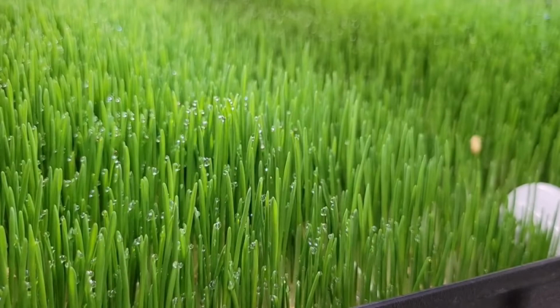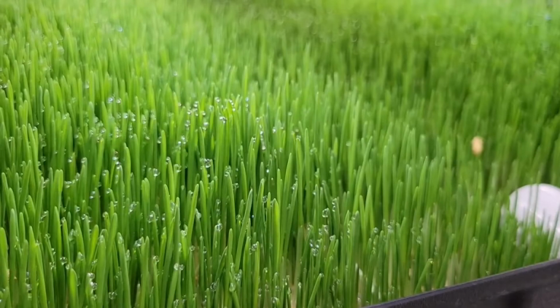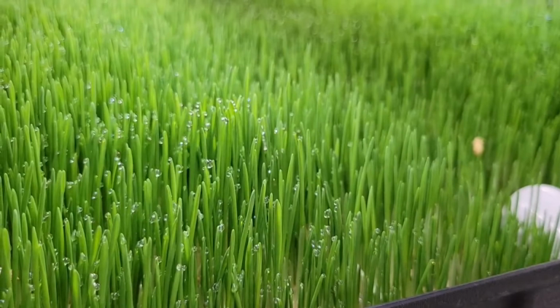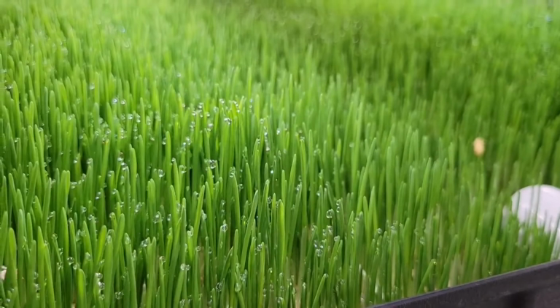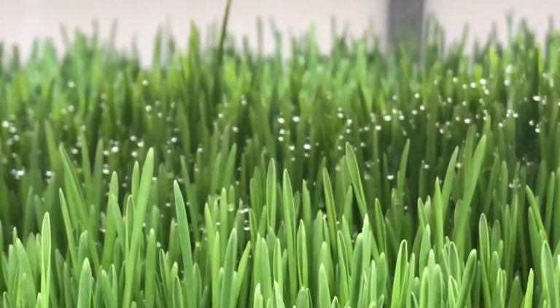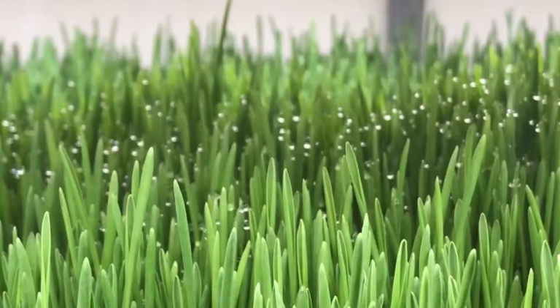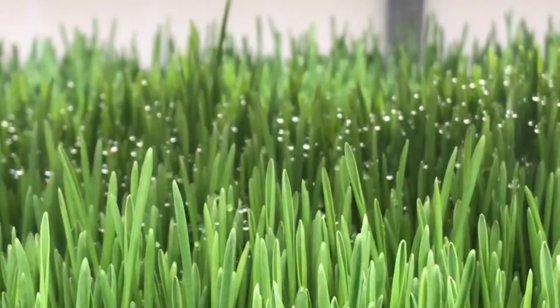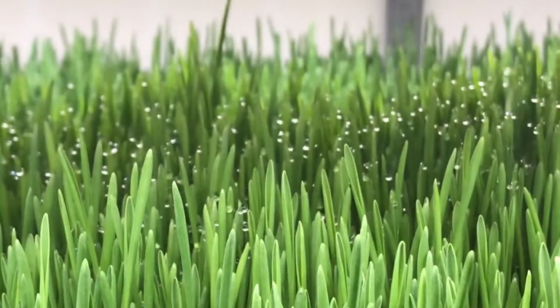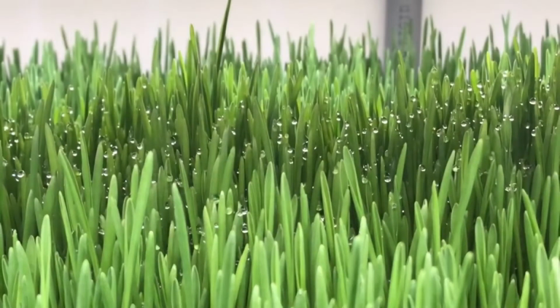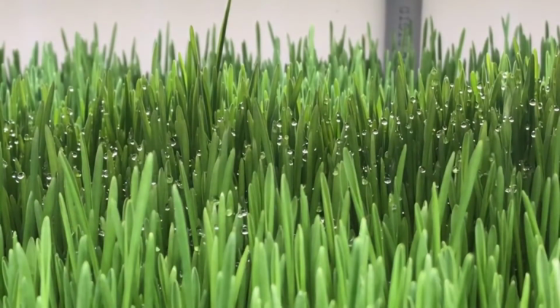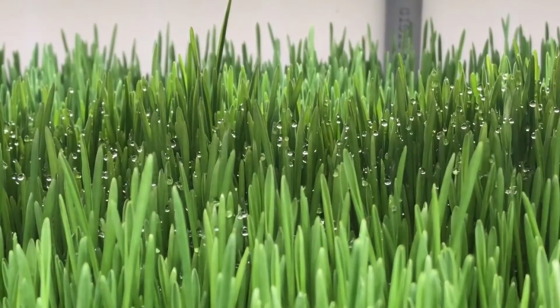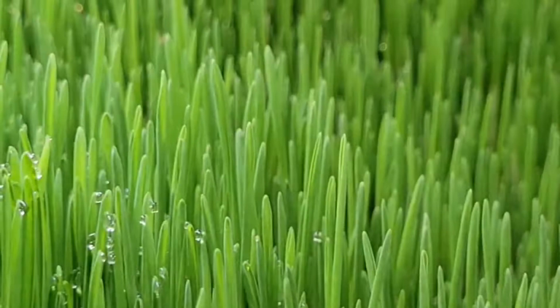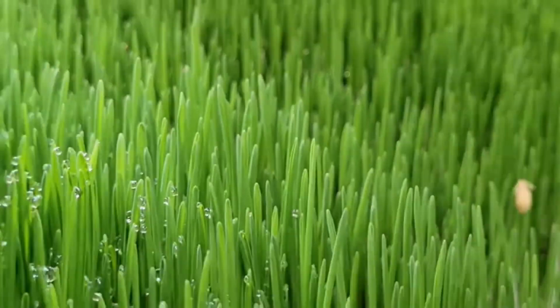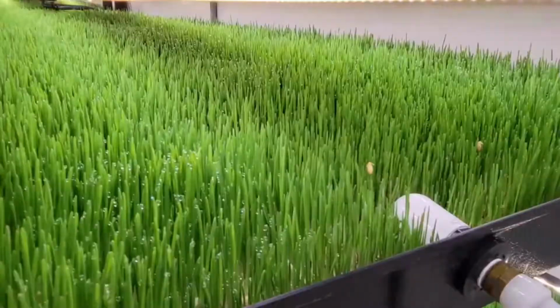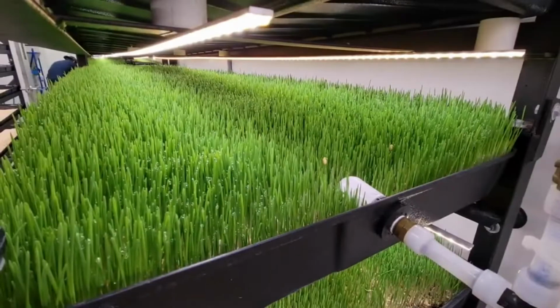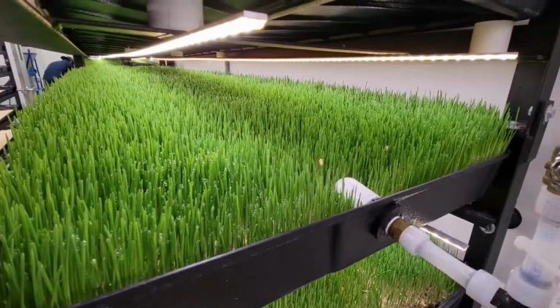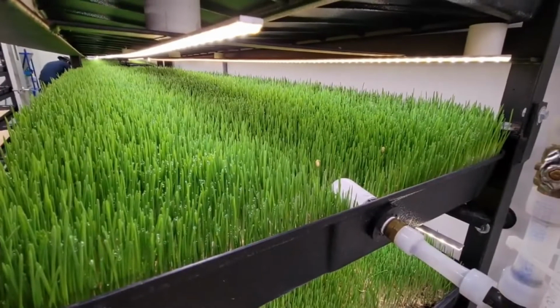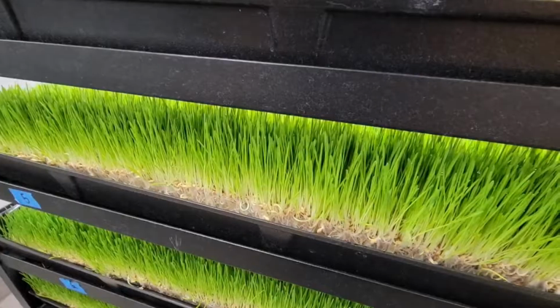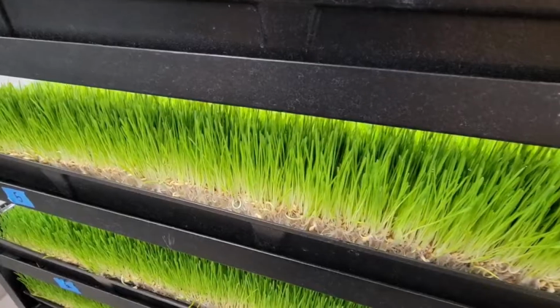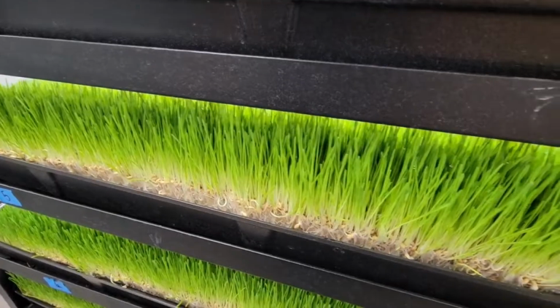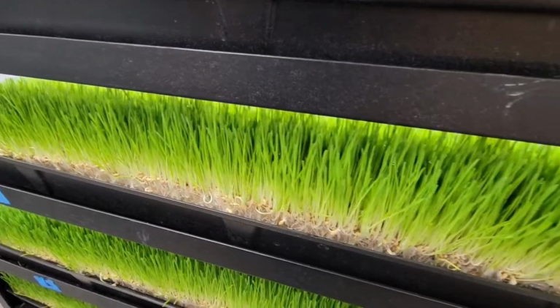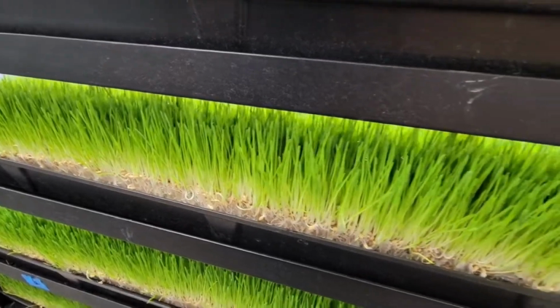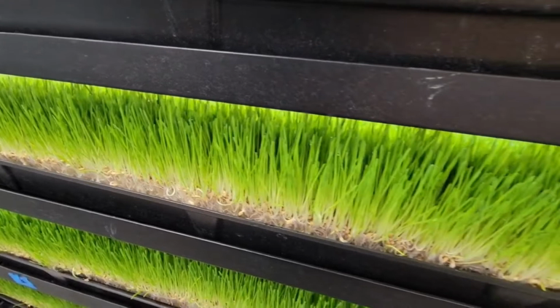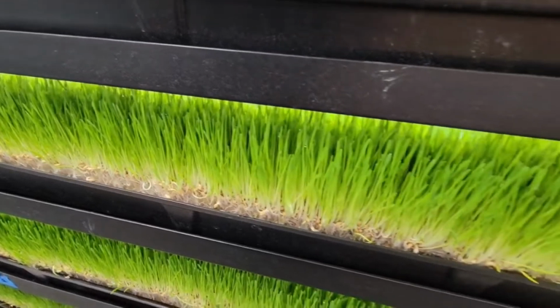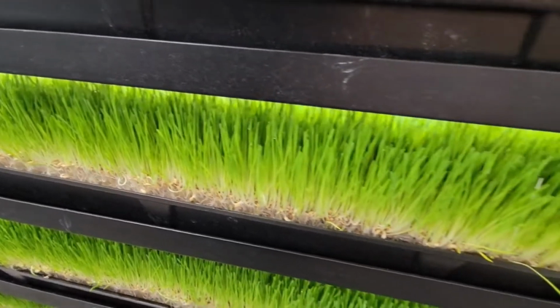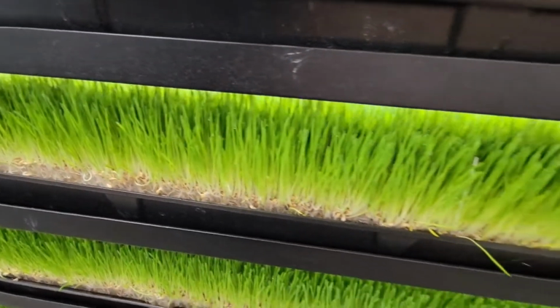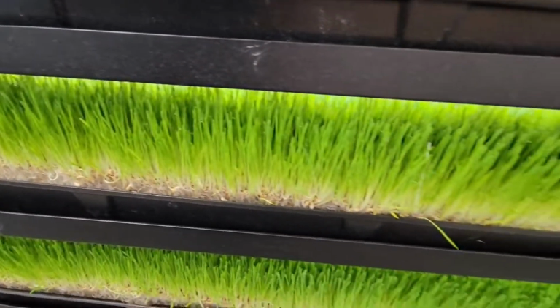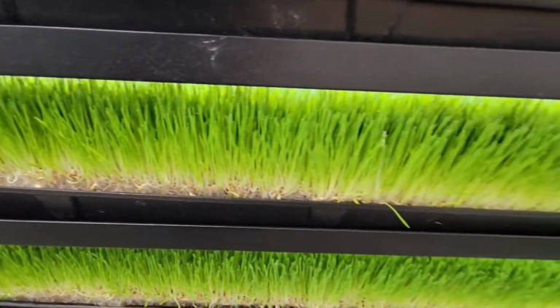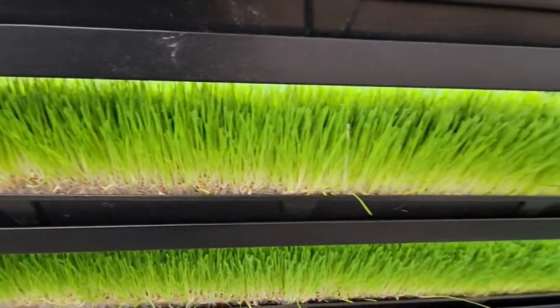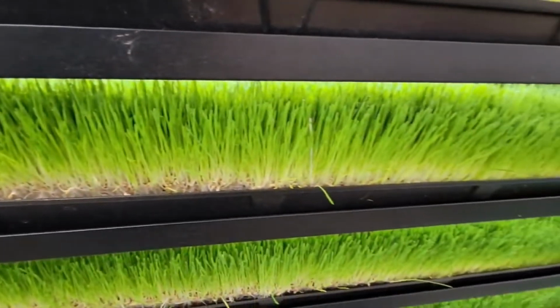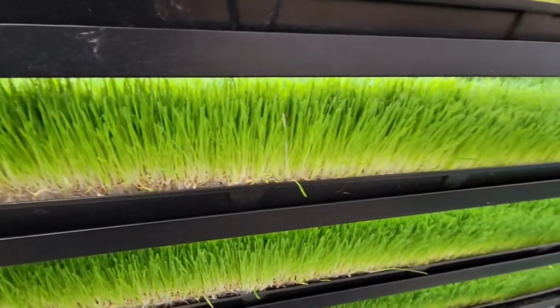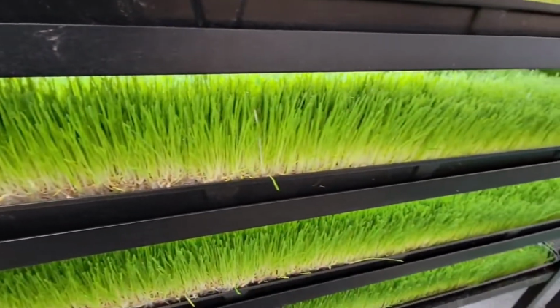Our digital screen enables you to fine-tune the internal conditions using specialized hardware and software from Agrotech. You can precisely control temperature, humidity, lighting, watering, and circulation fans.